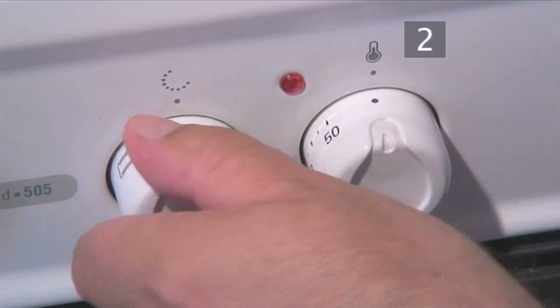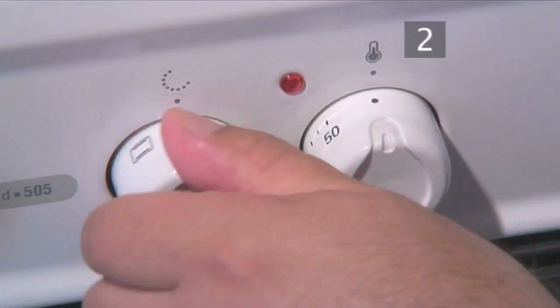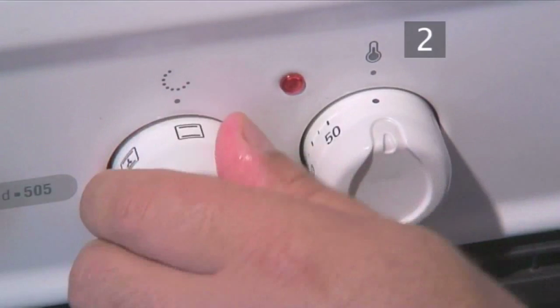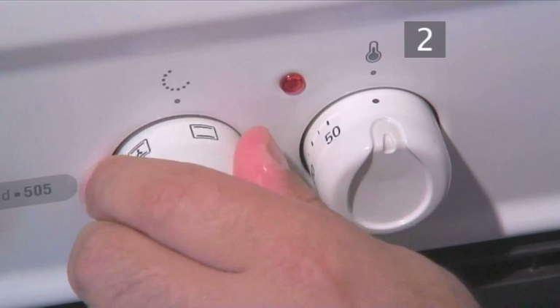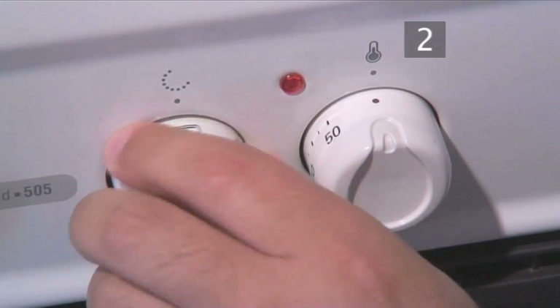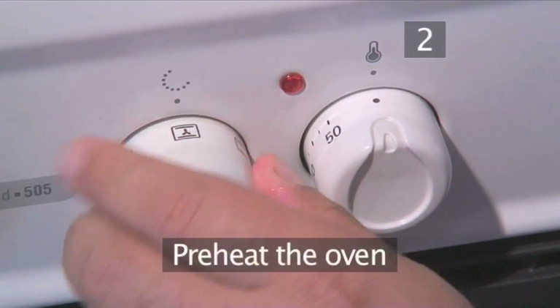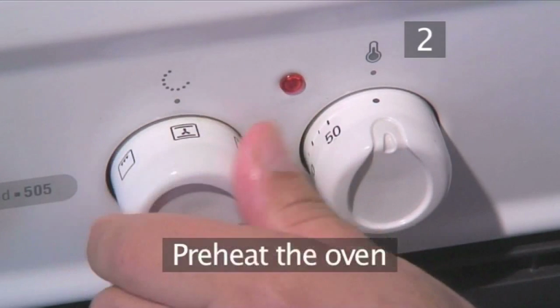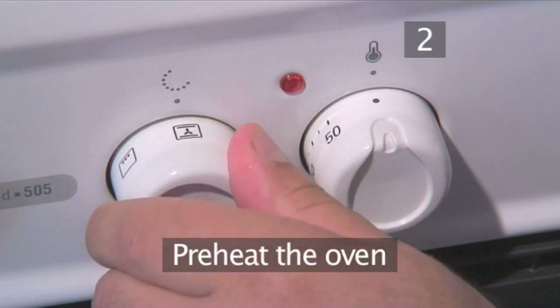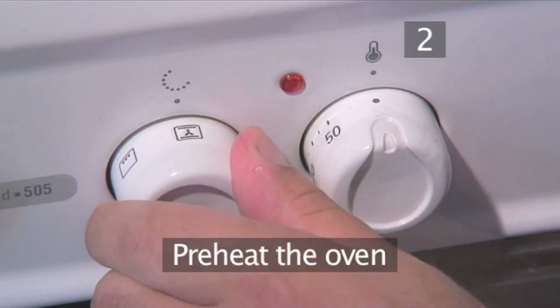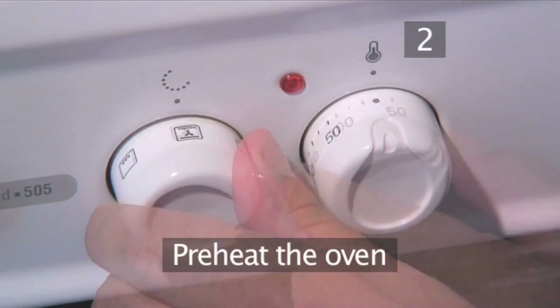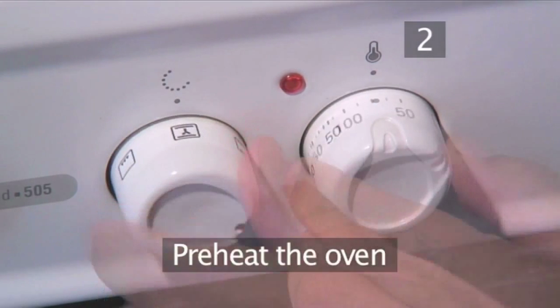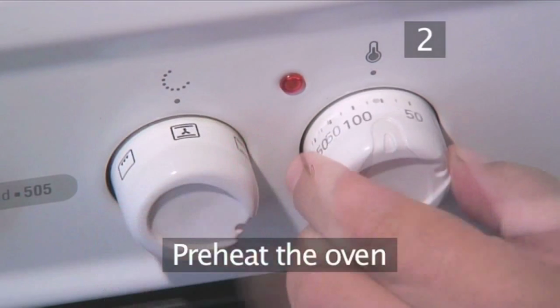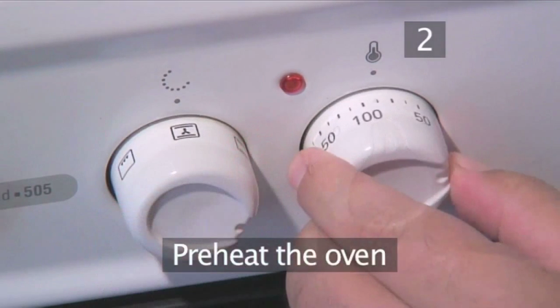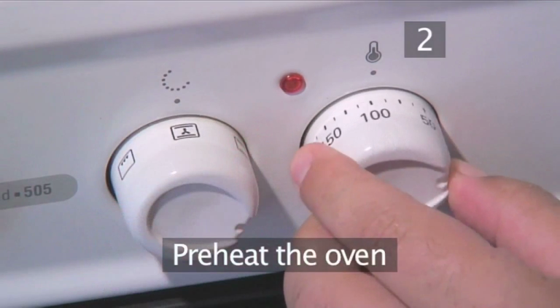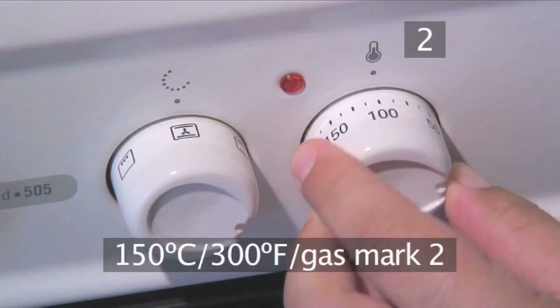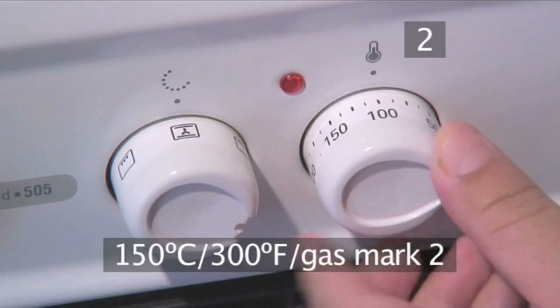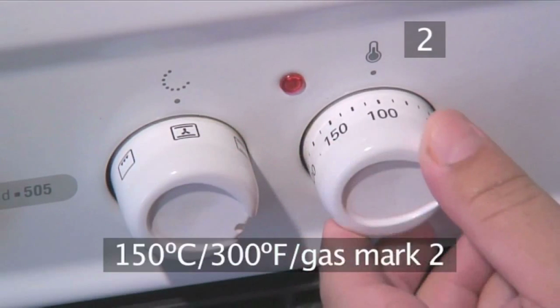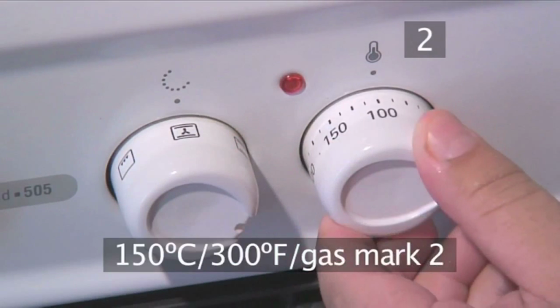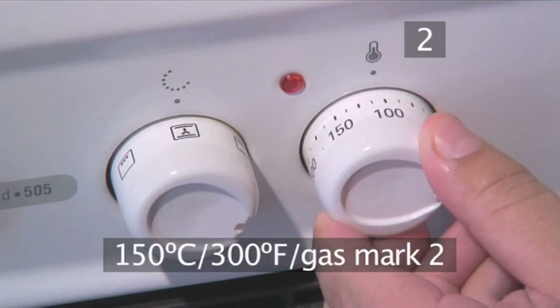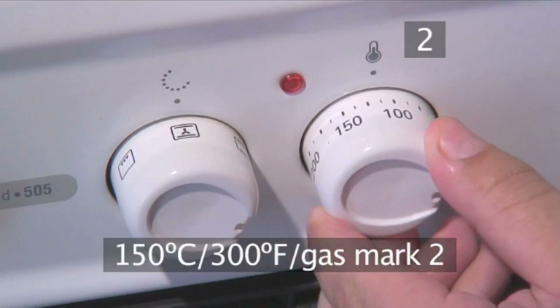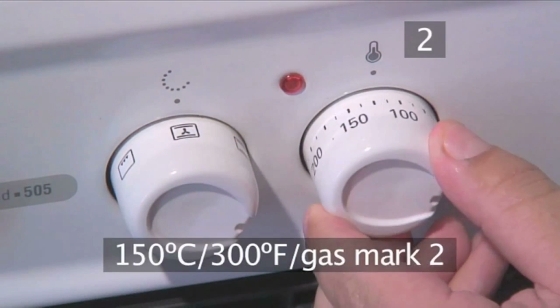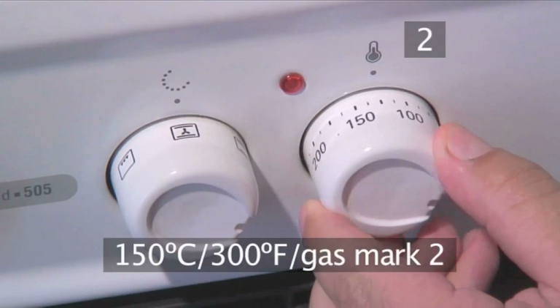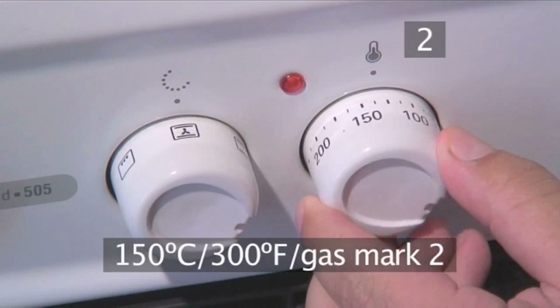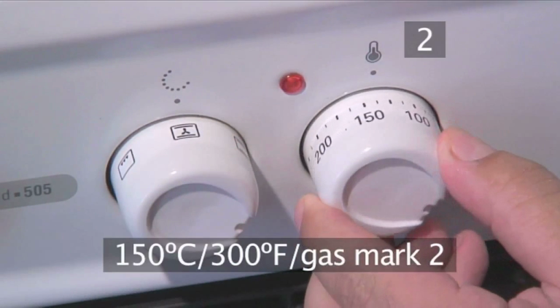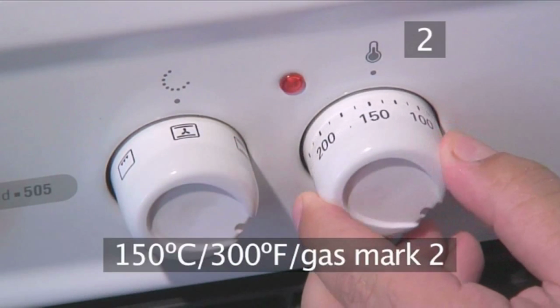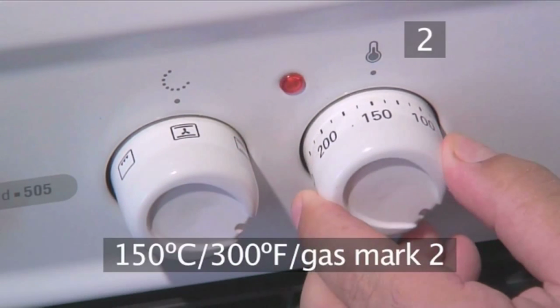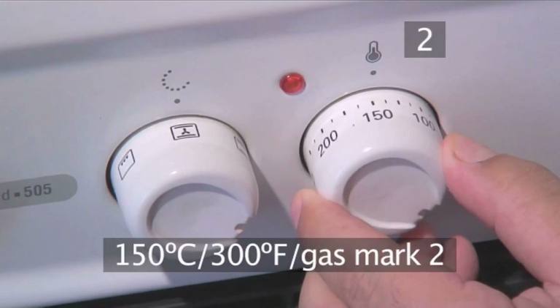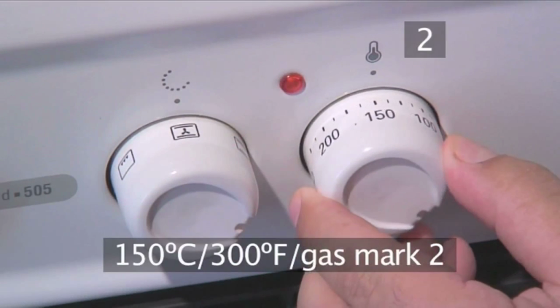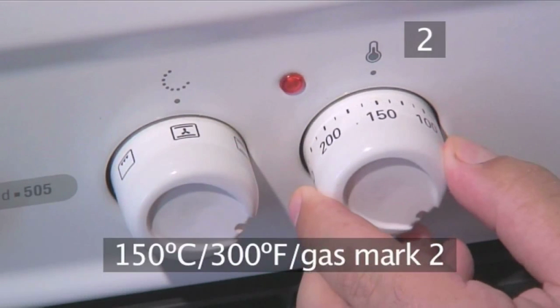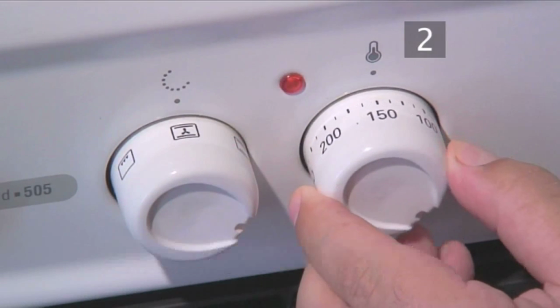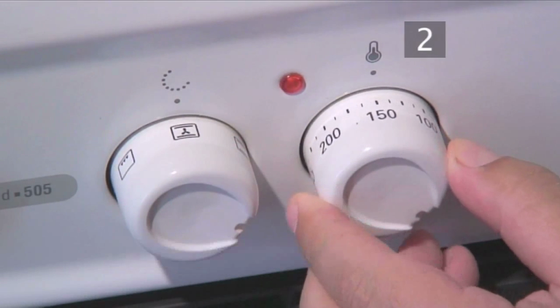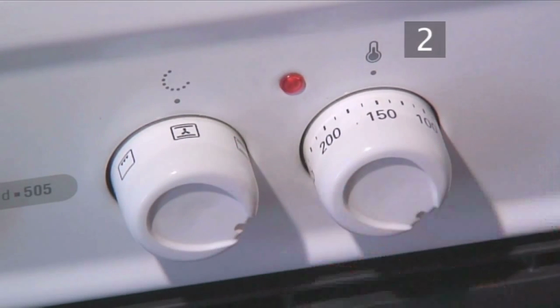Step 2. Preheat the oven to 150 degrees centigrade — that's gas mark 2.